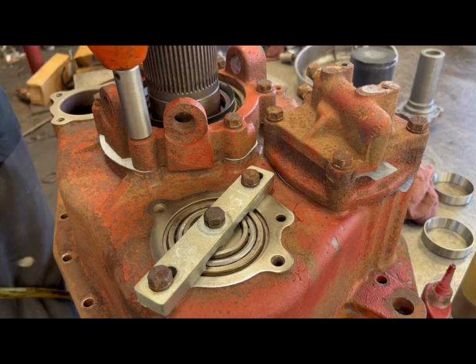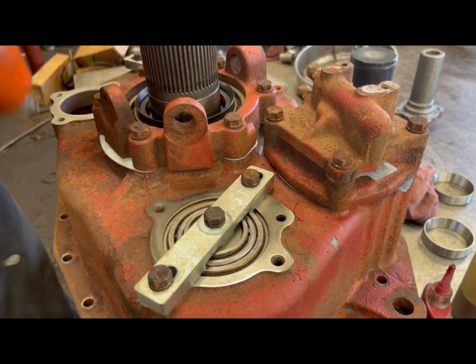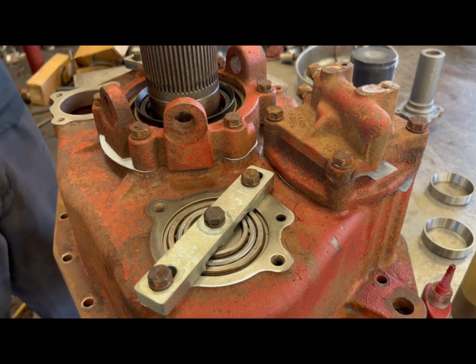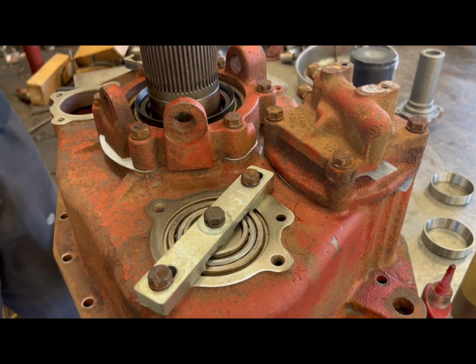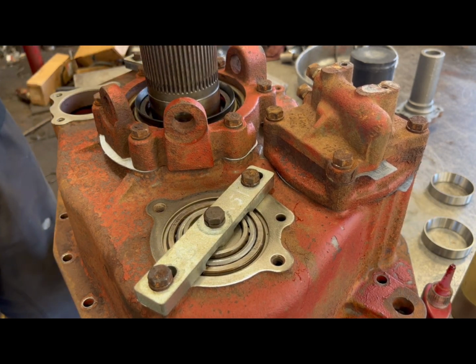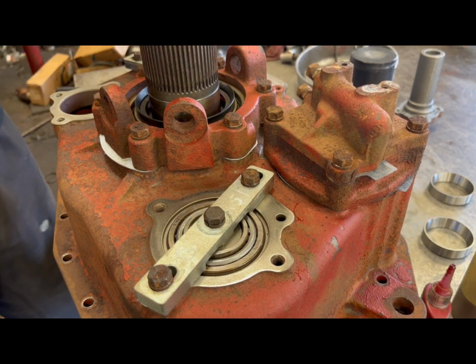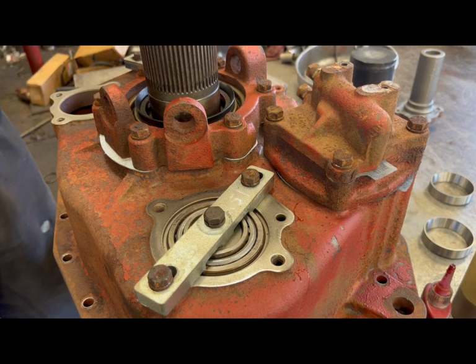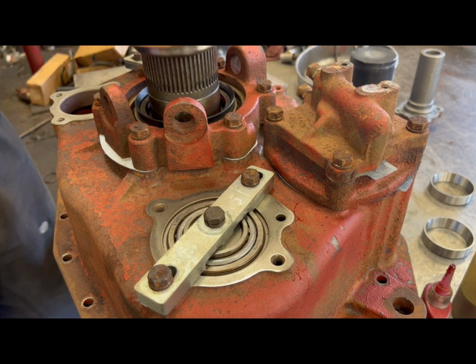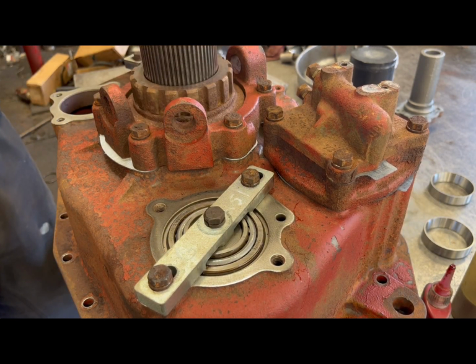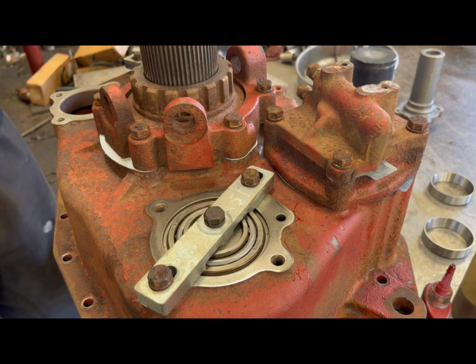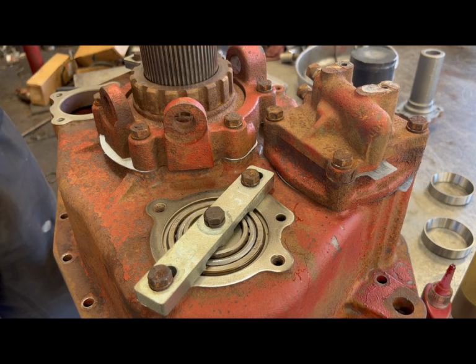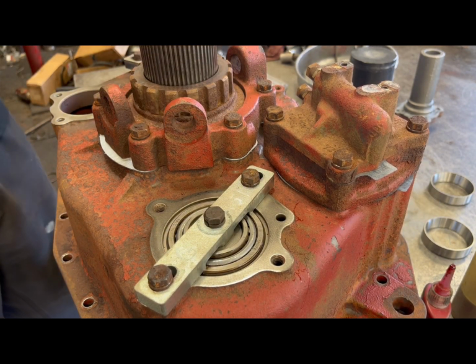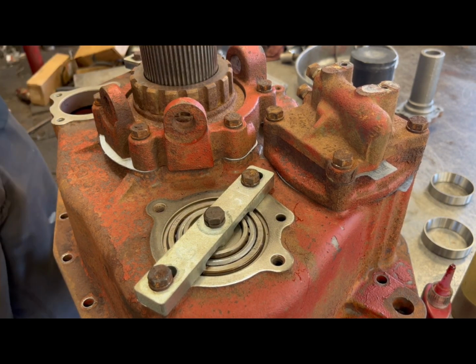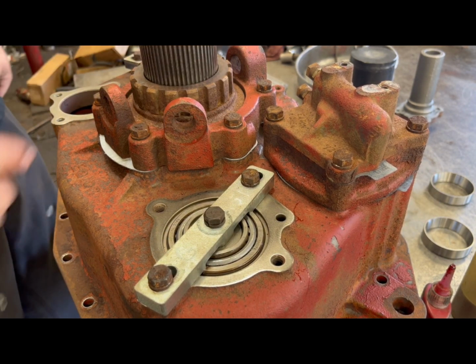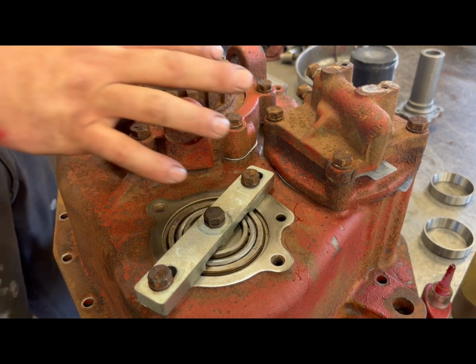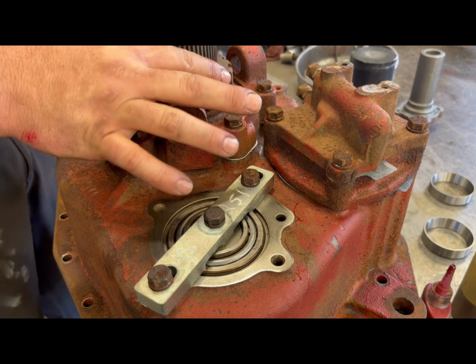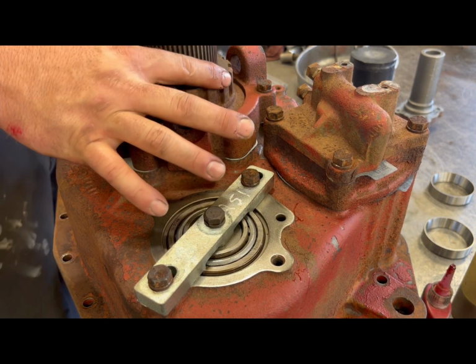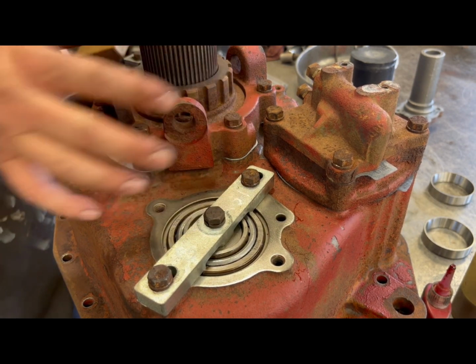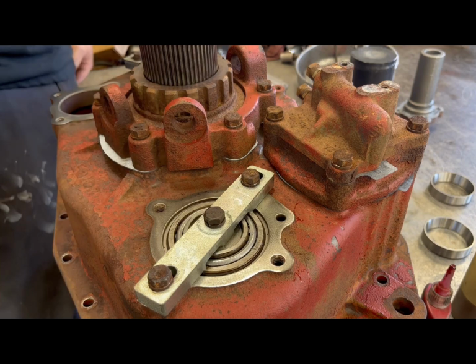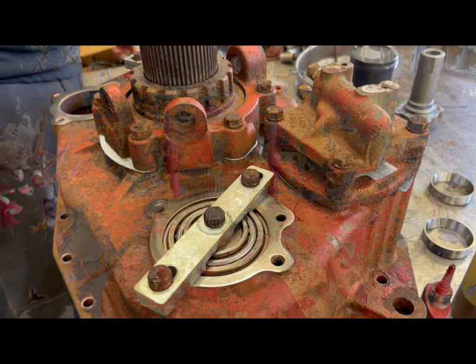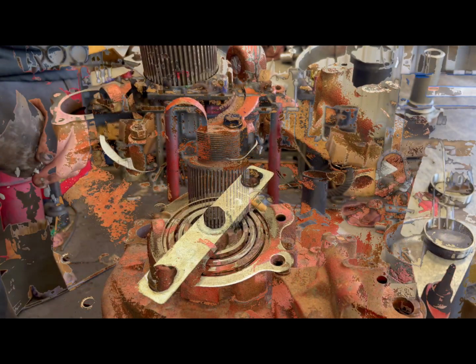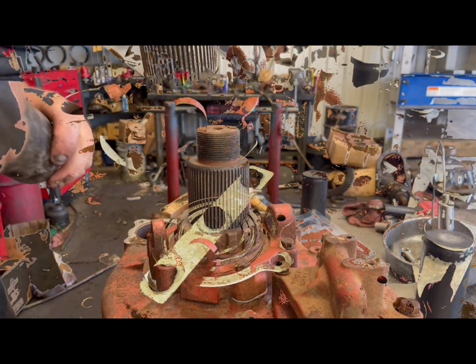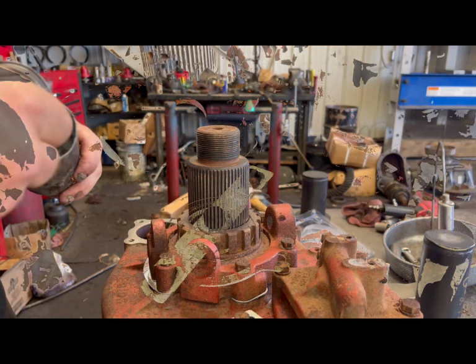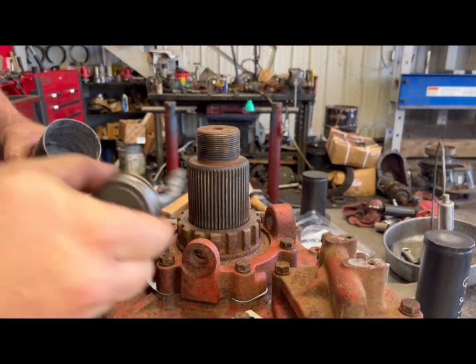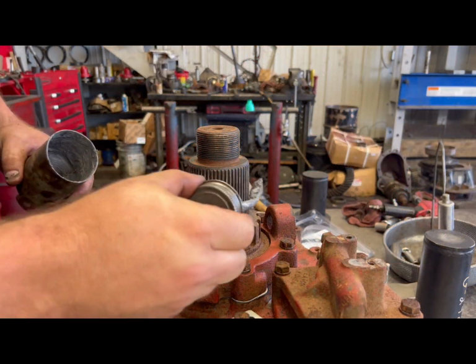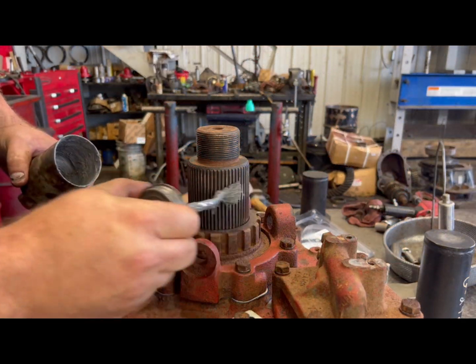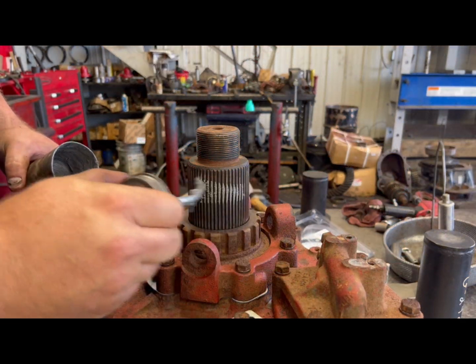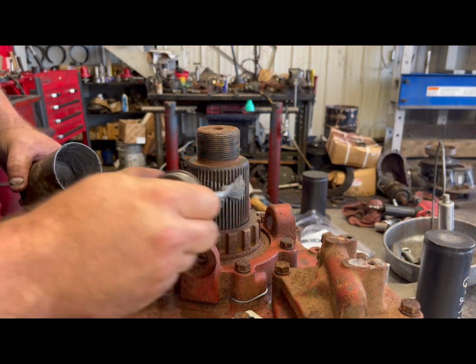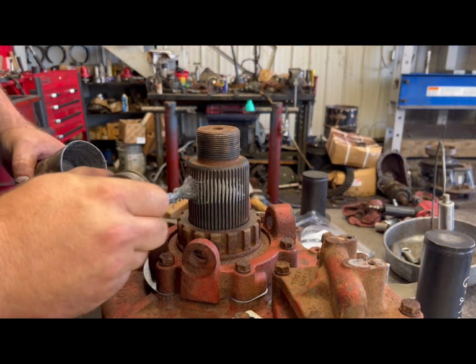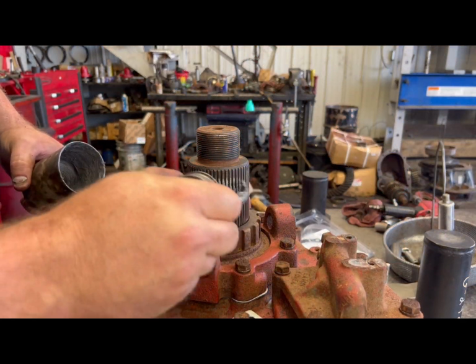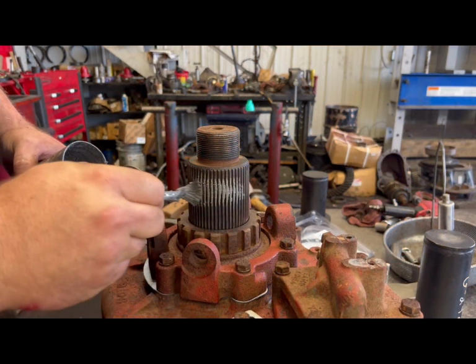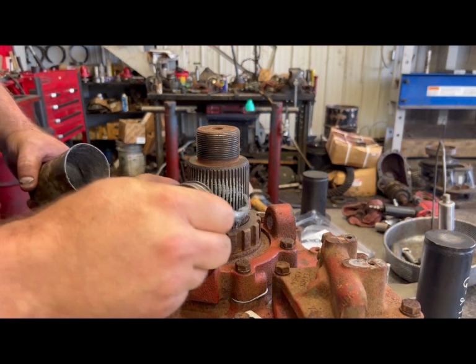Phone wheel in. Now you want to put some anti-seize on this.